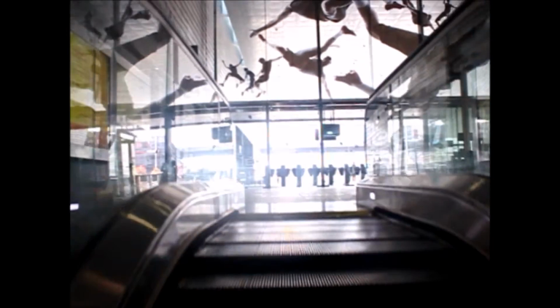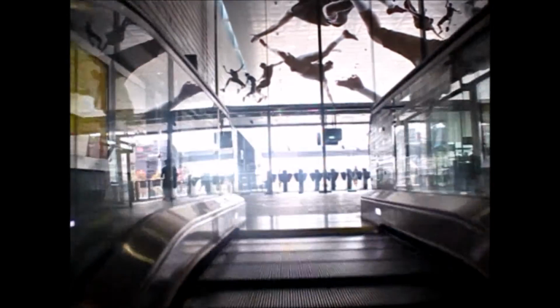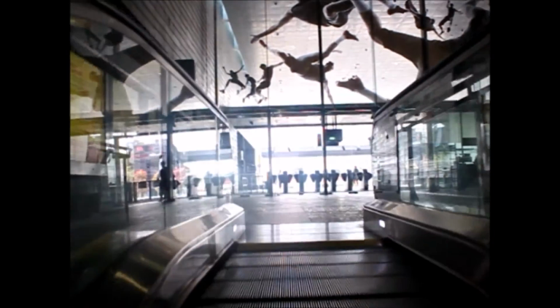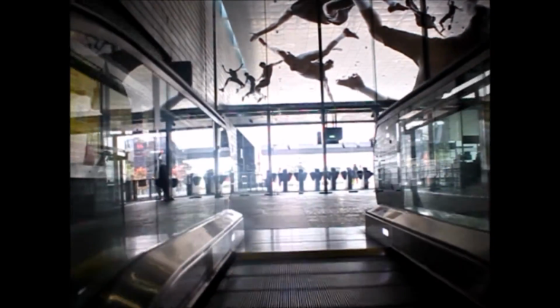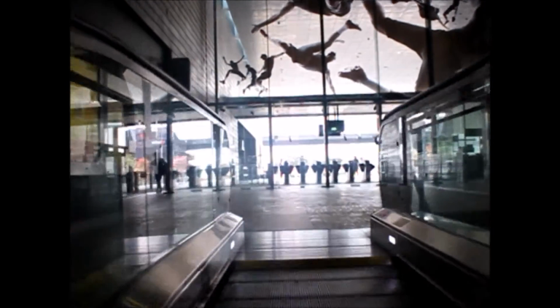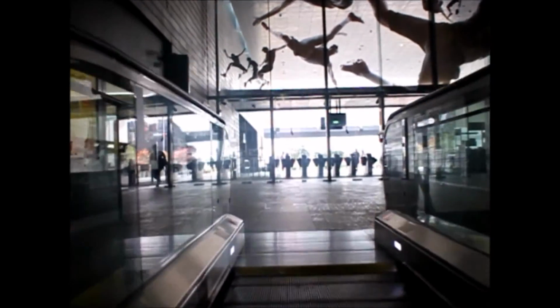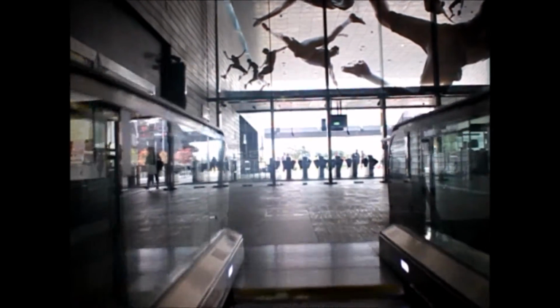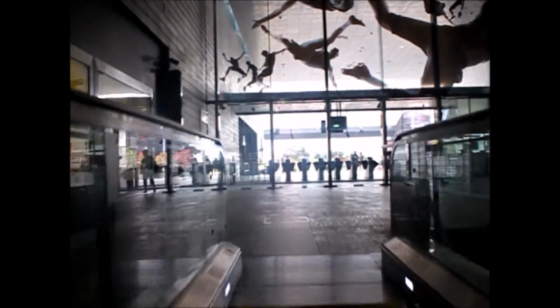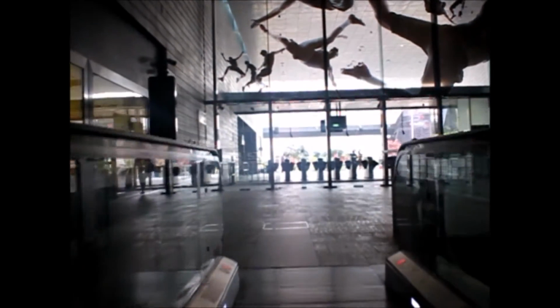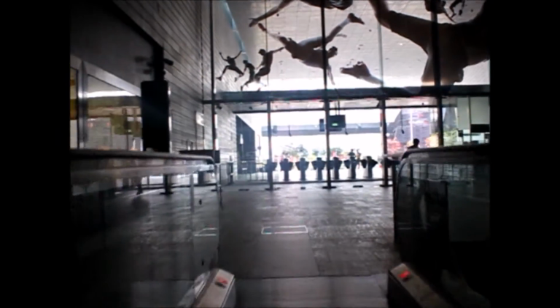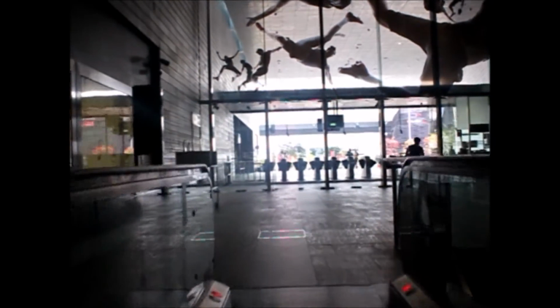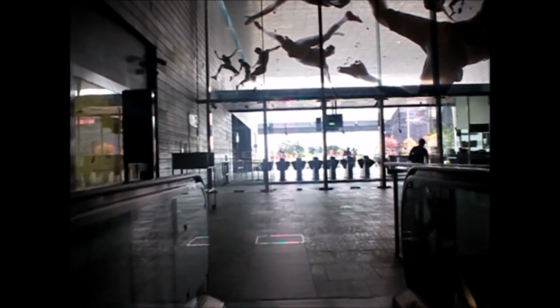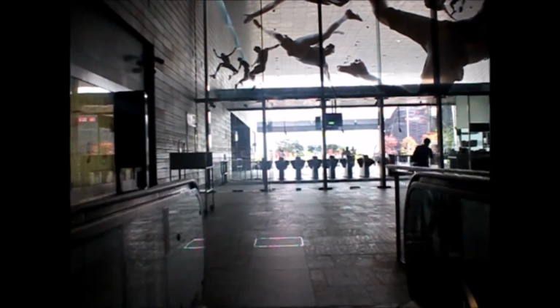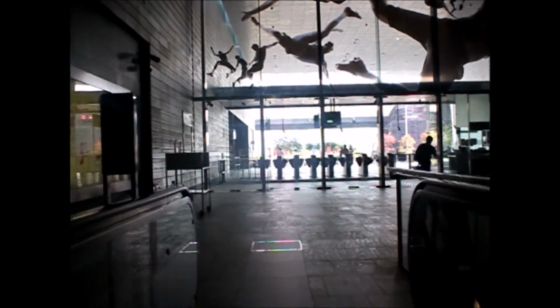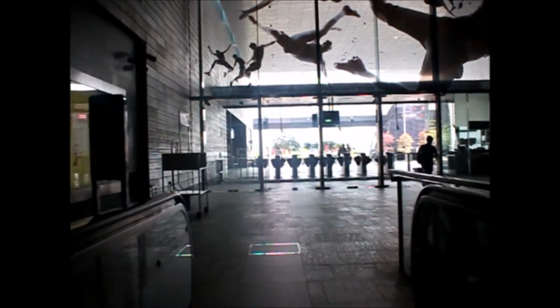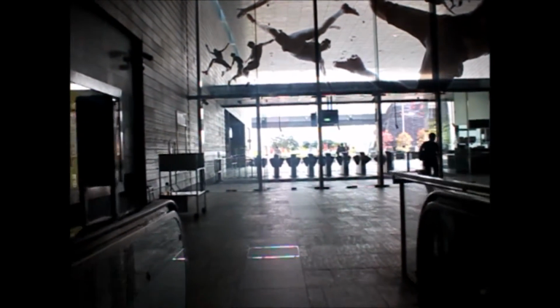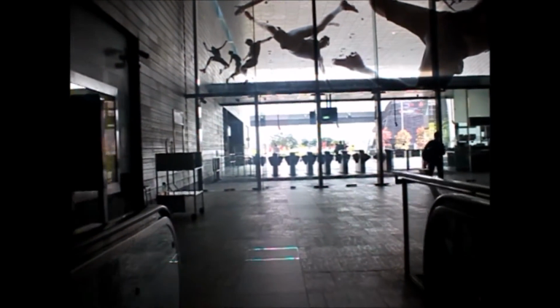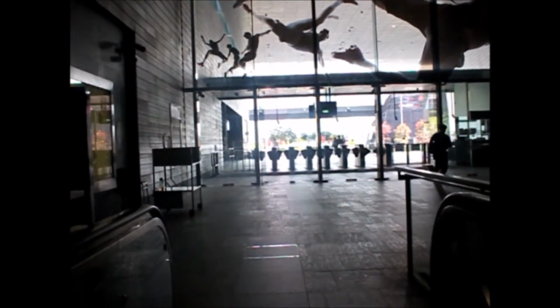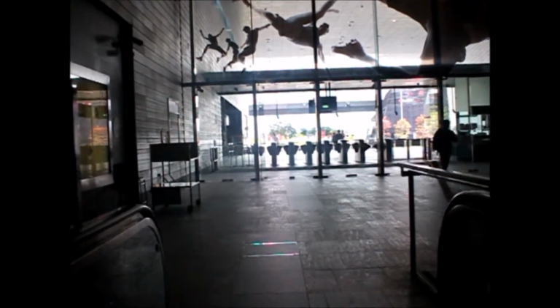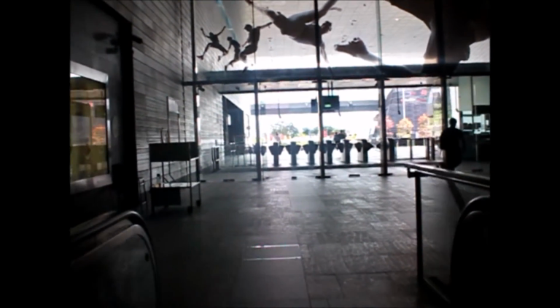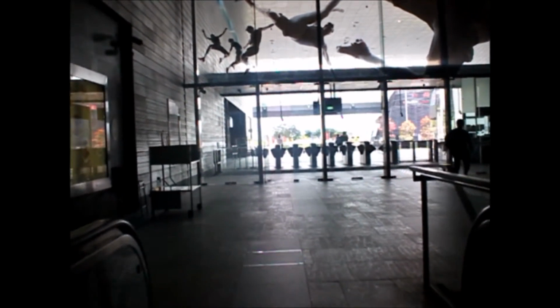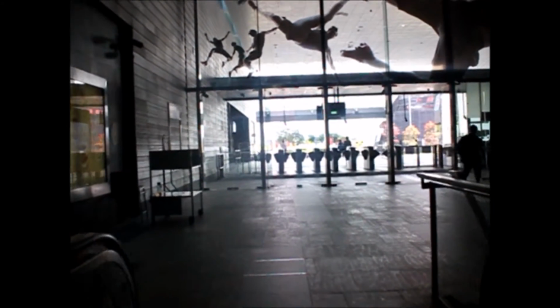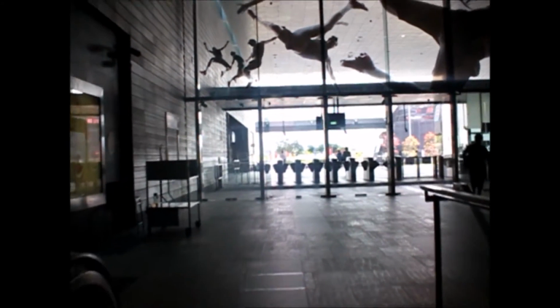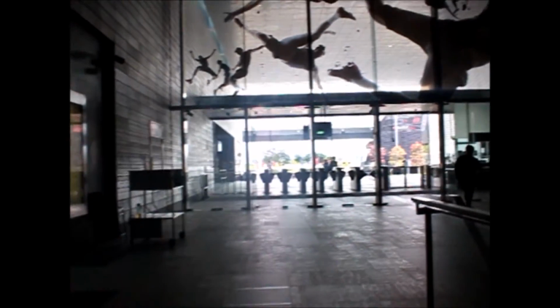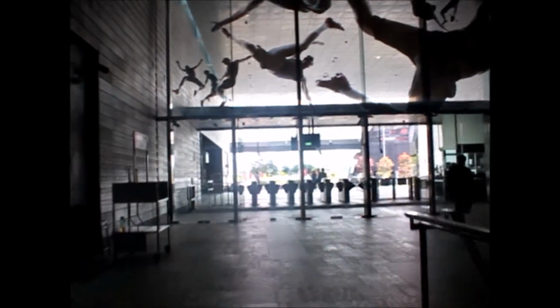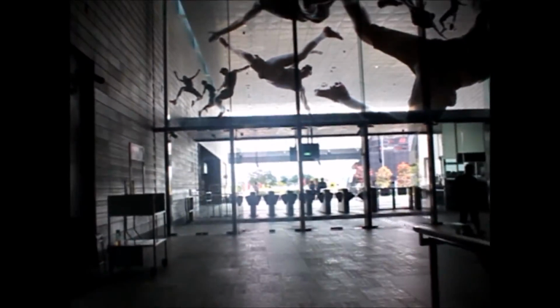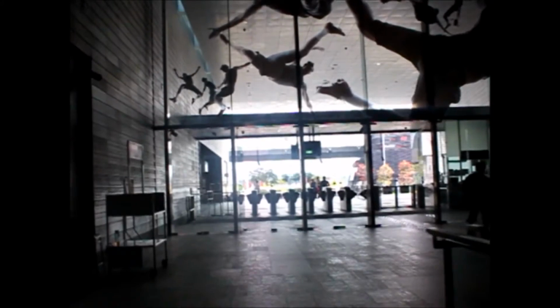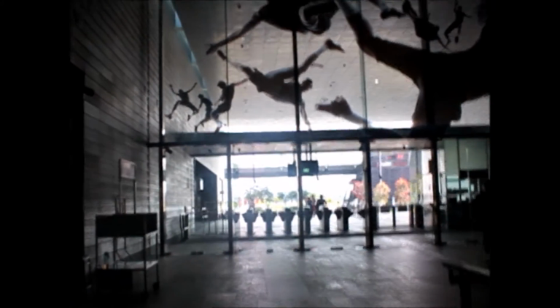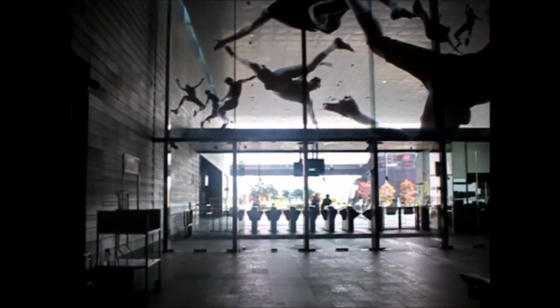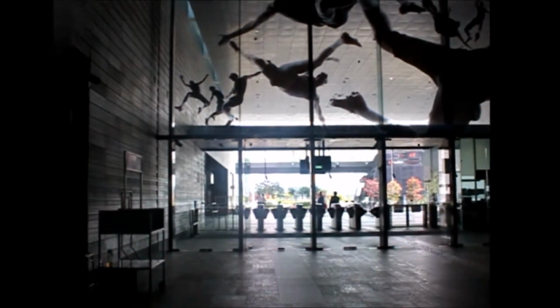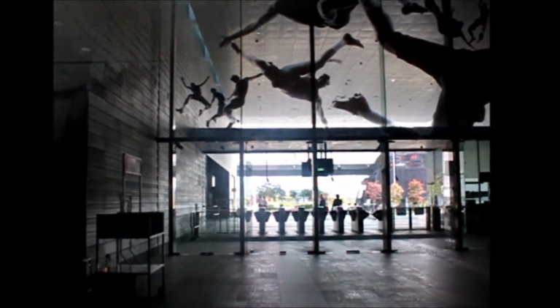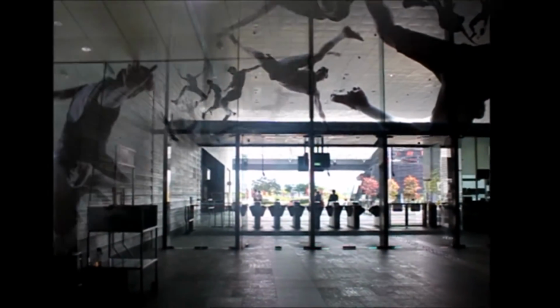Upon reaching the concourse level, an exquisite artwork done by Roy Chang can be seen.